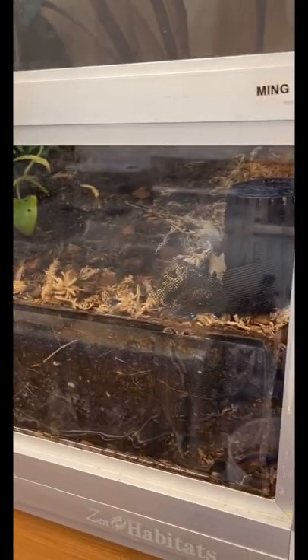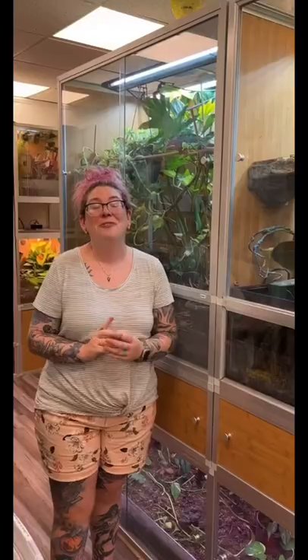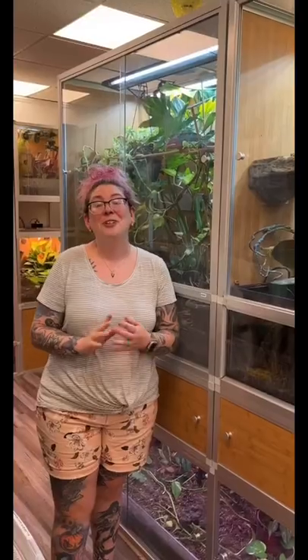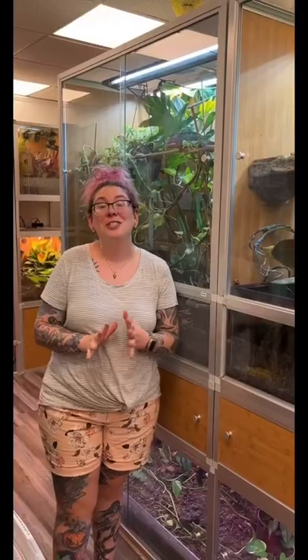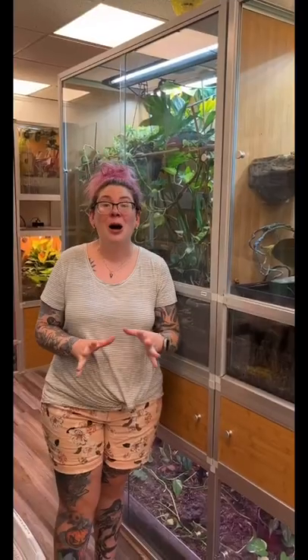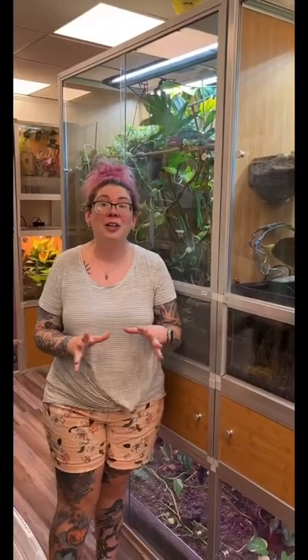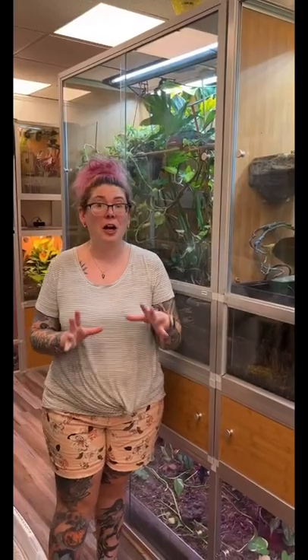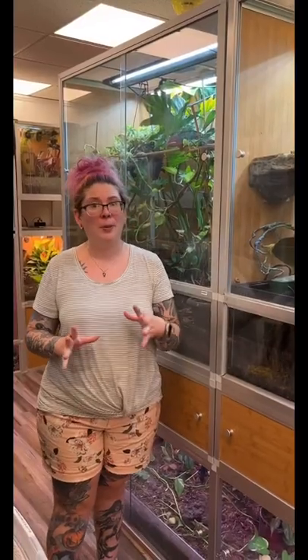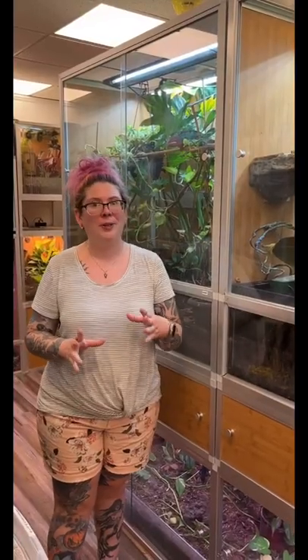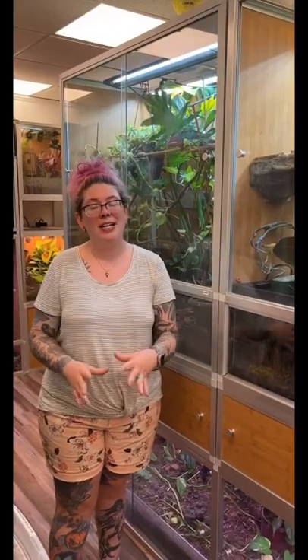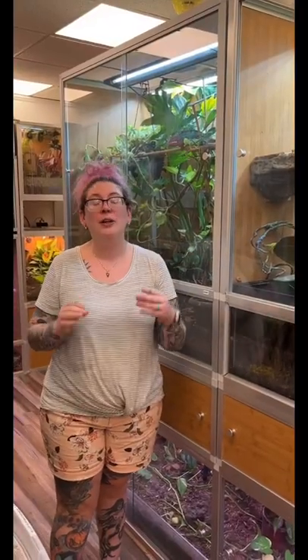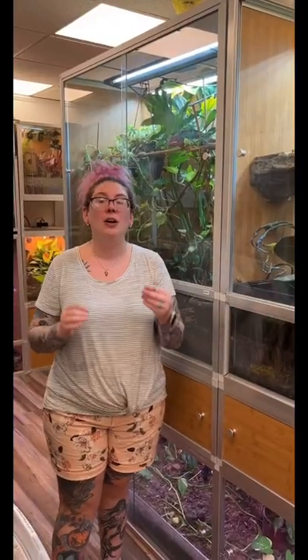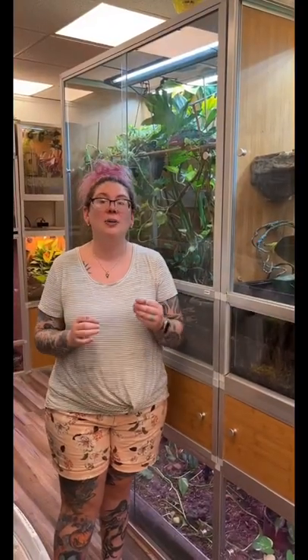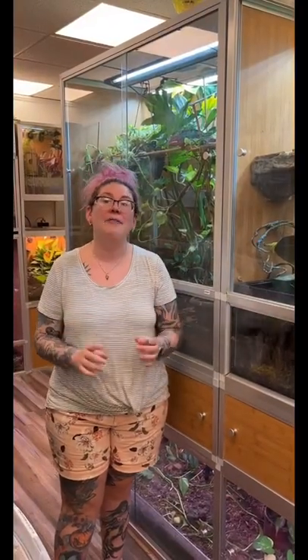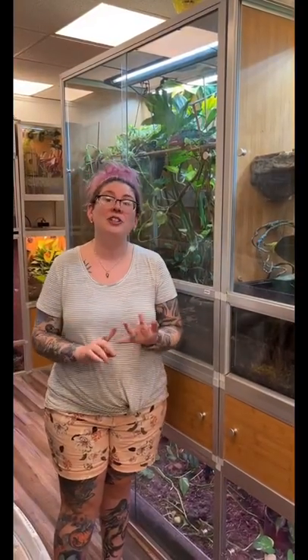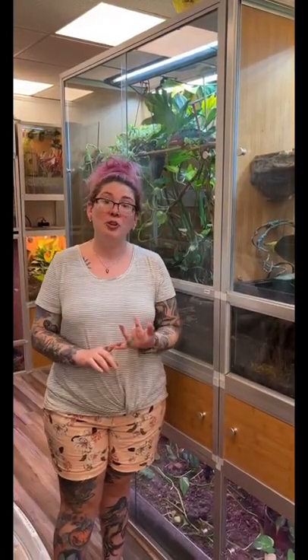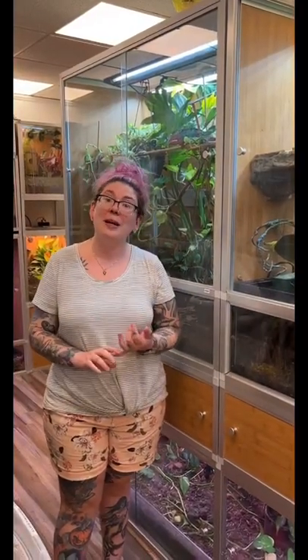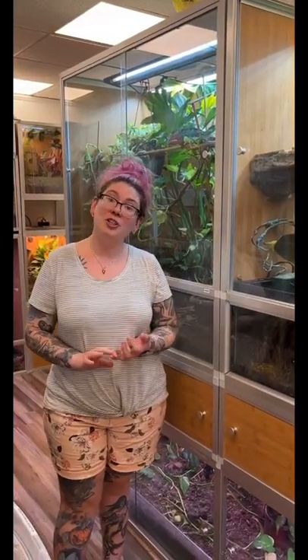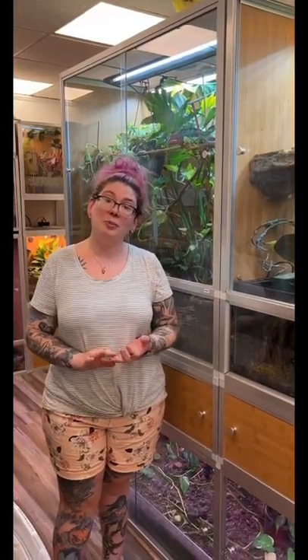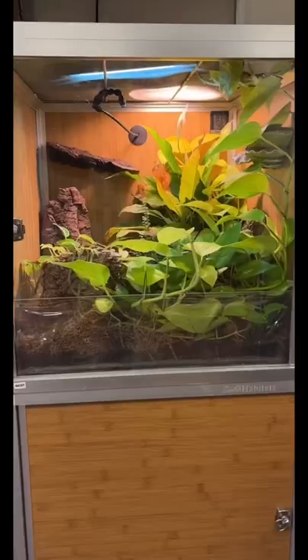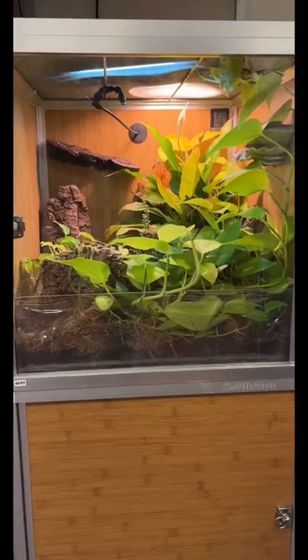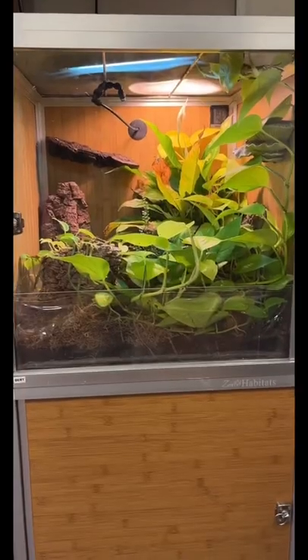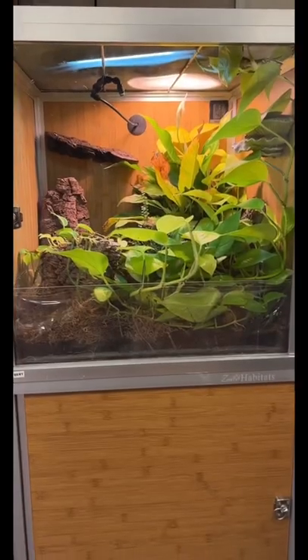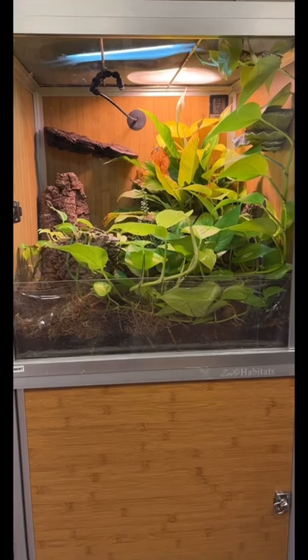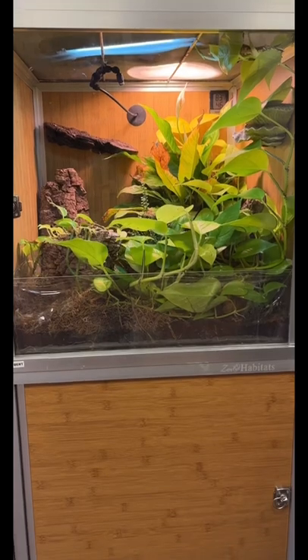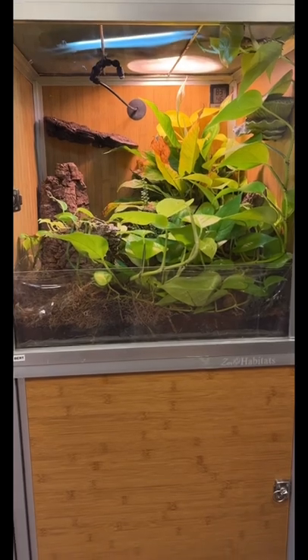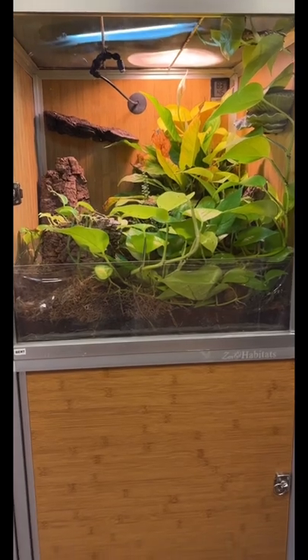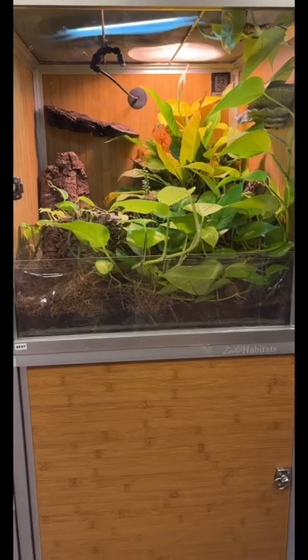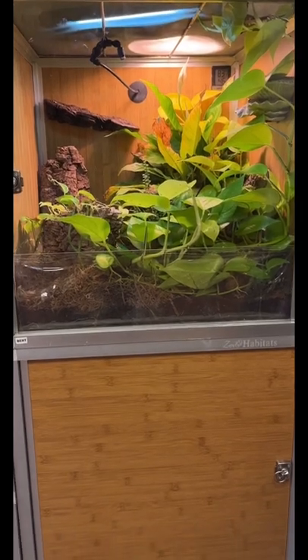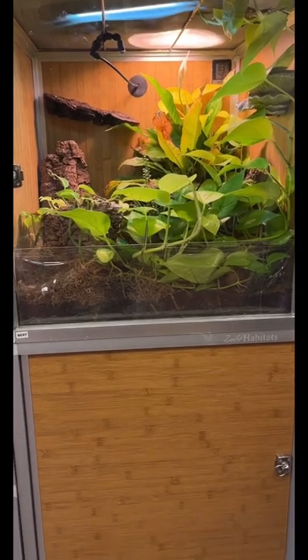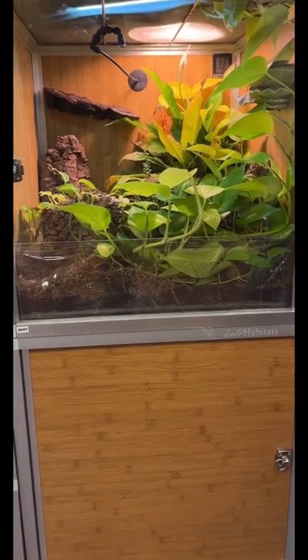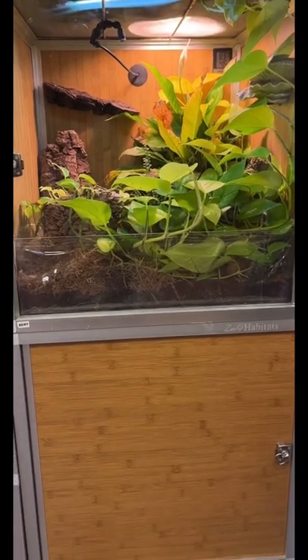For your smaller arboreal guys, we also have a 2x2x4 option and a 2x2x2 option.